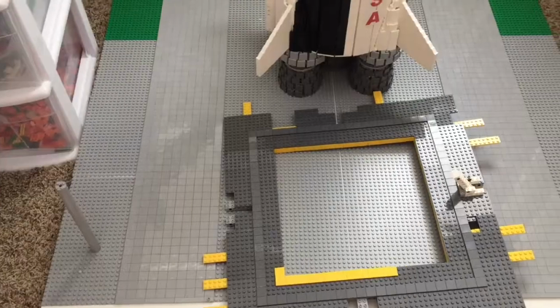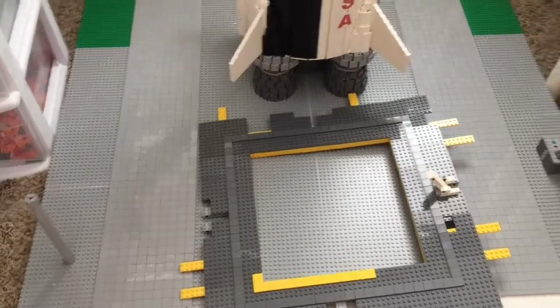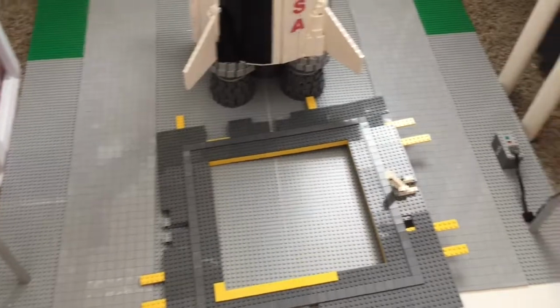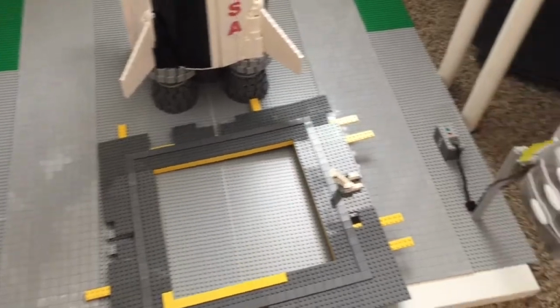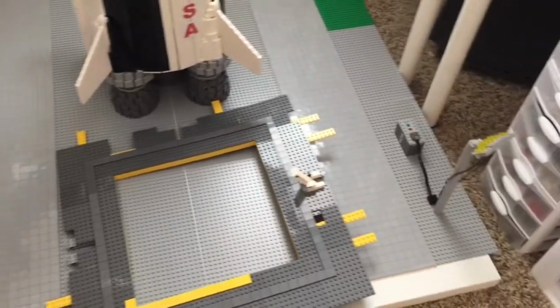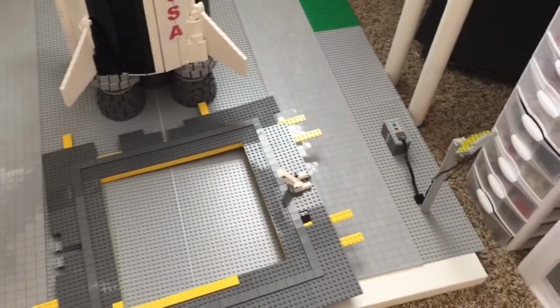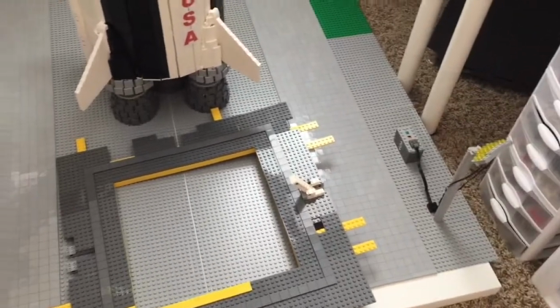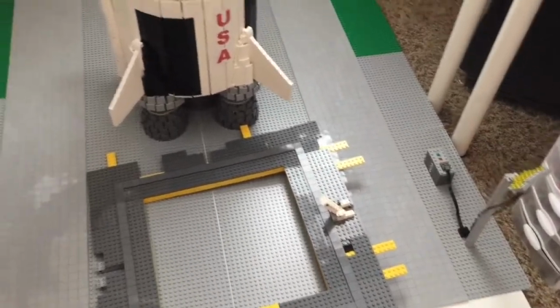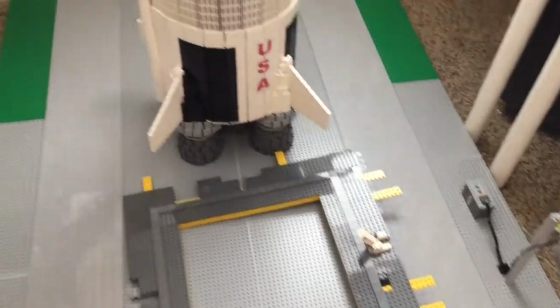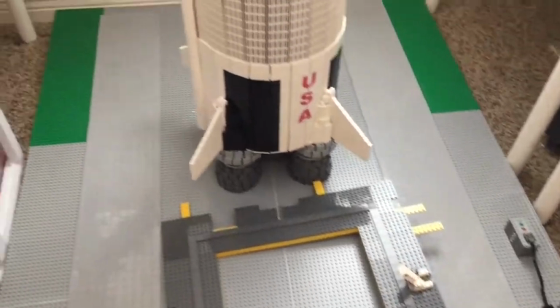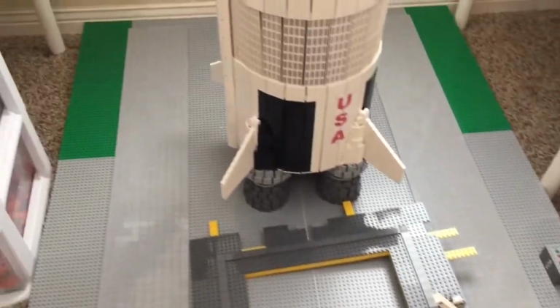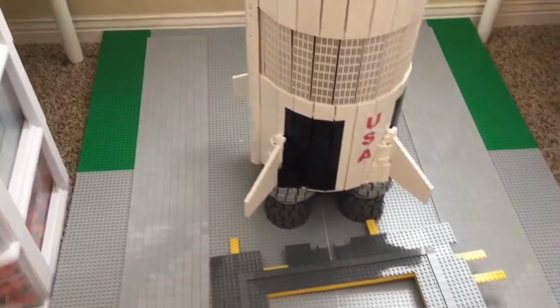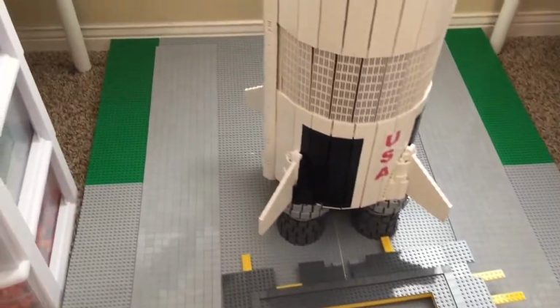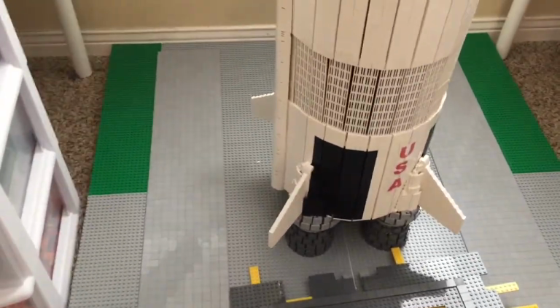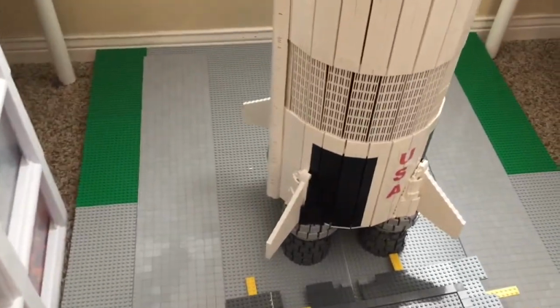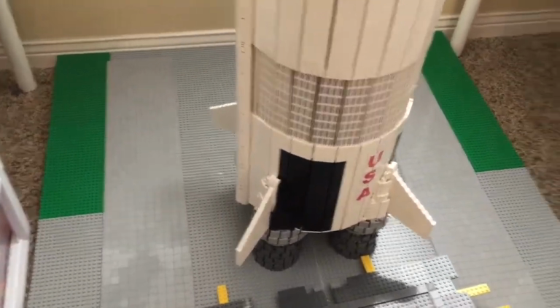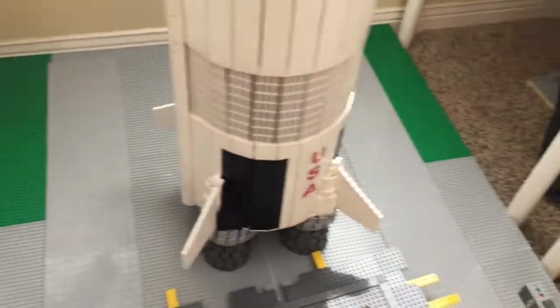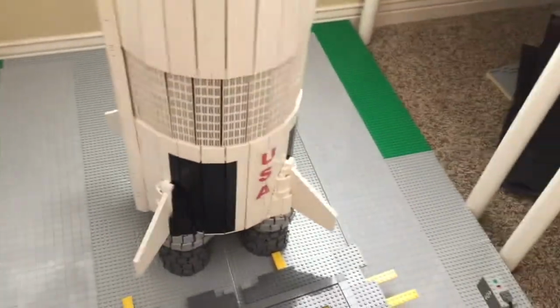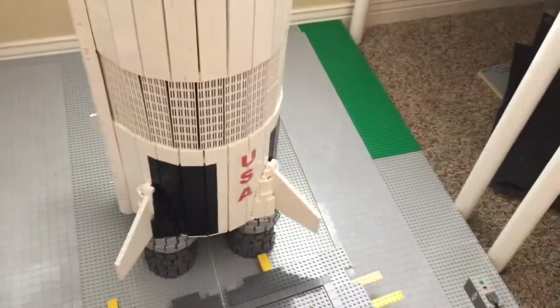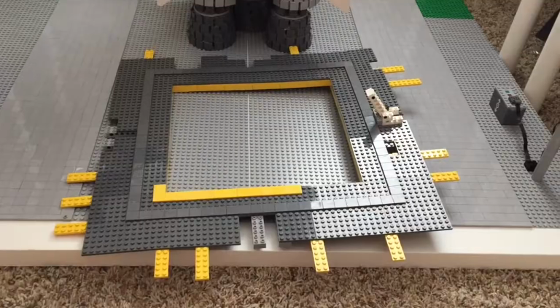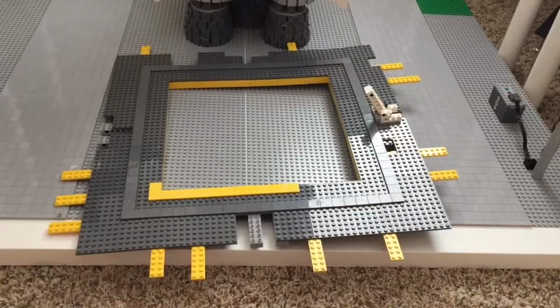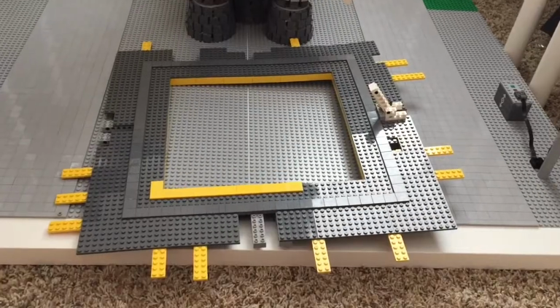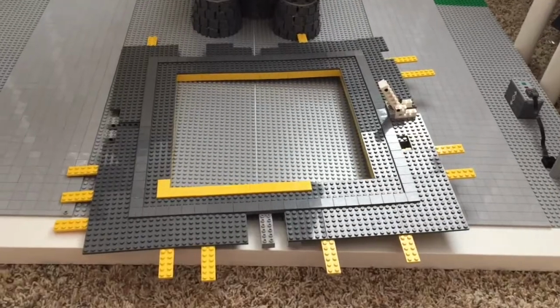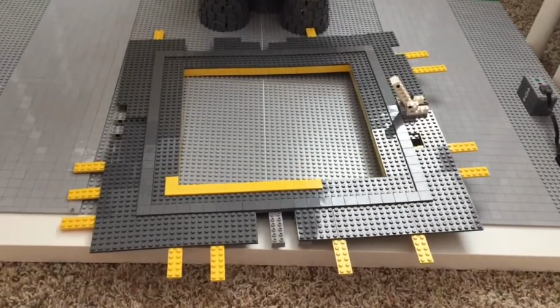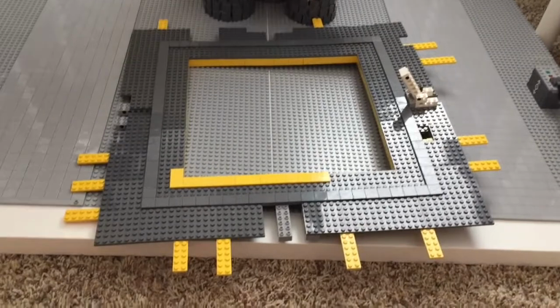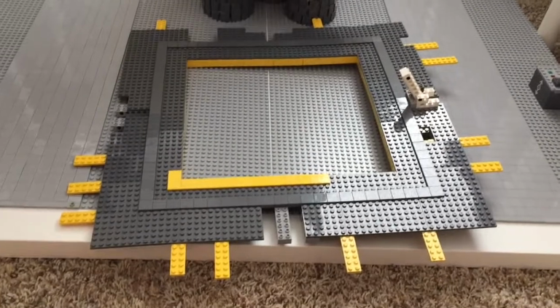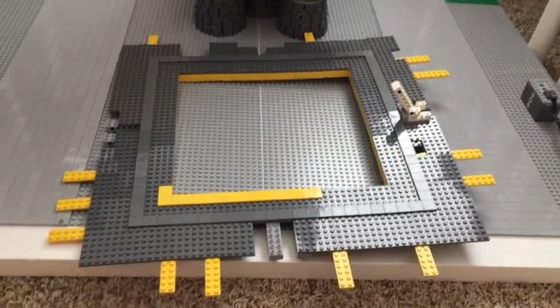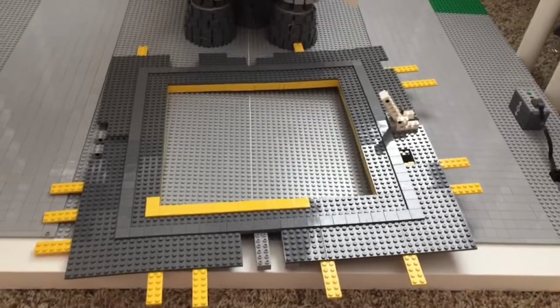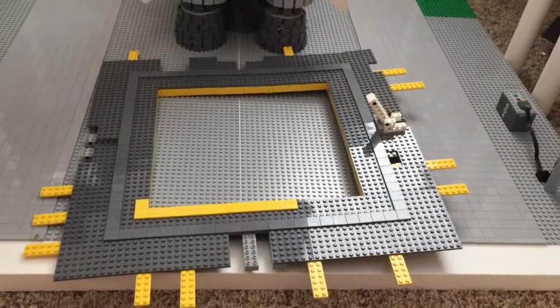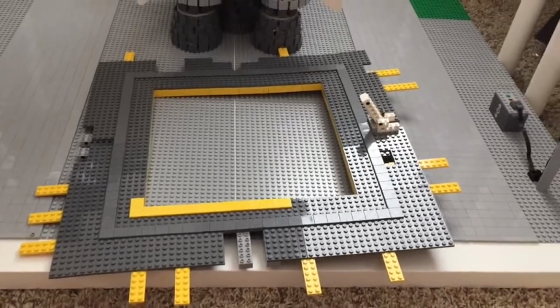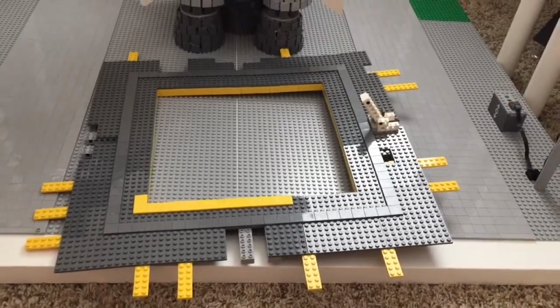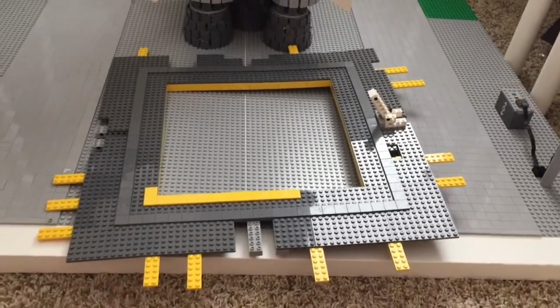The base plate base itself measures about three and a half feet by four feet. Now we're going to move on to the actual launch pad.